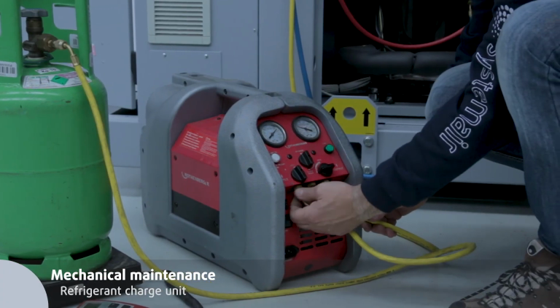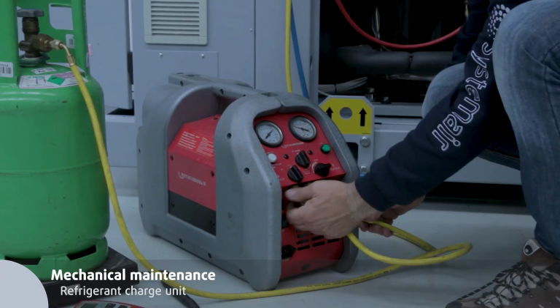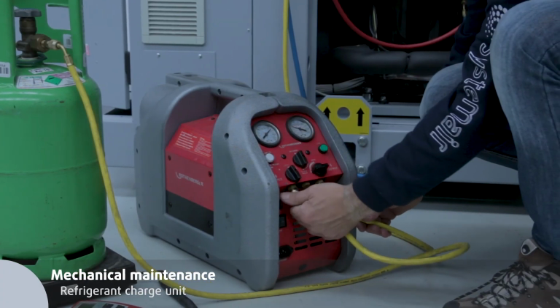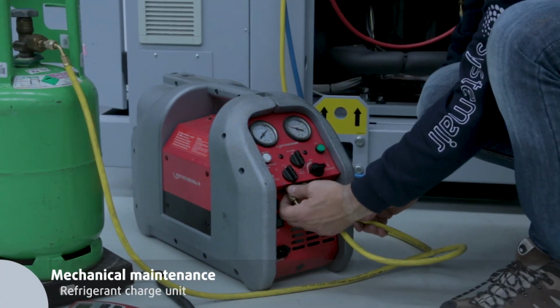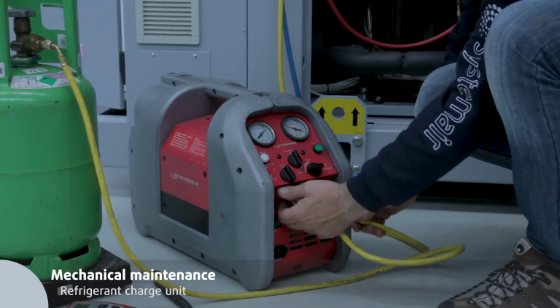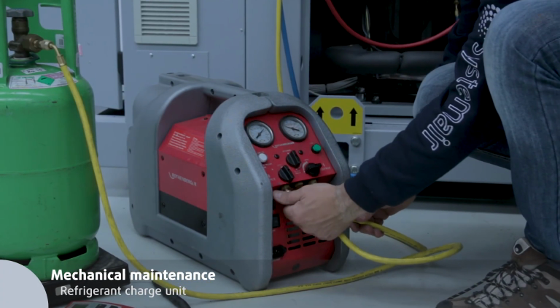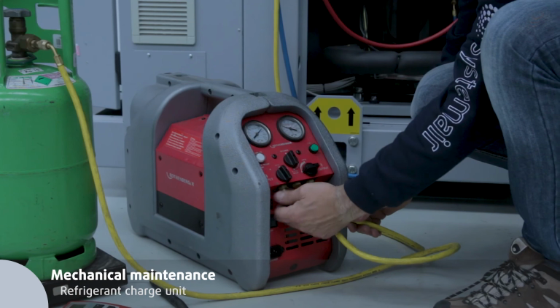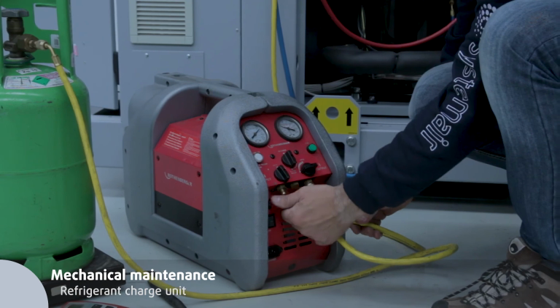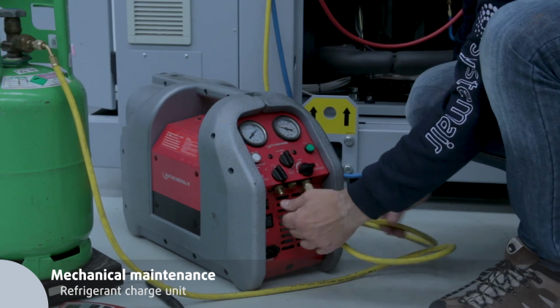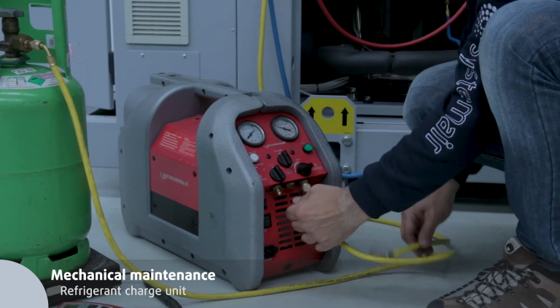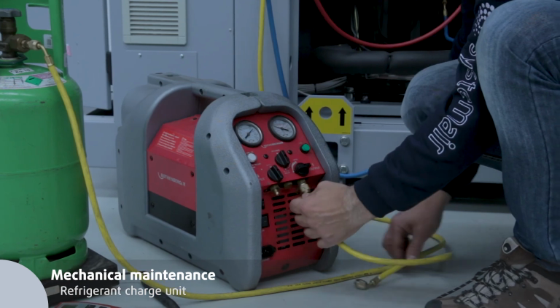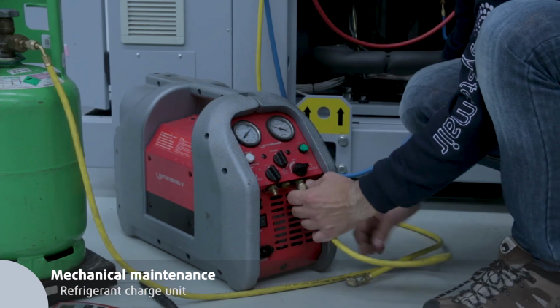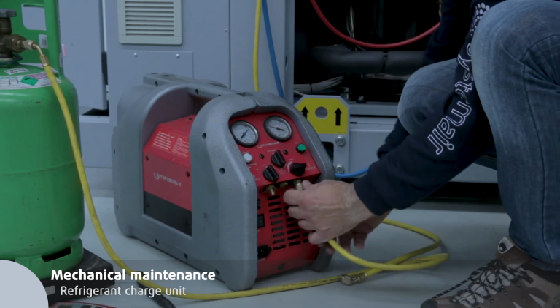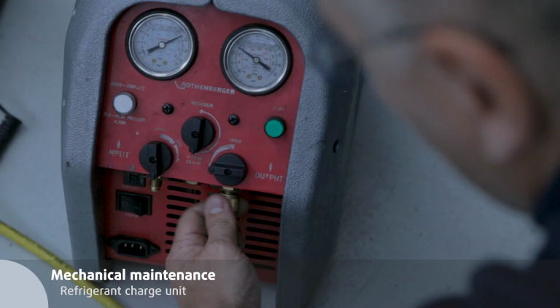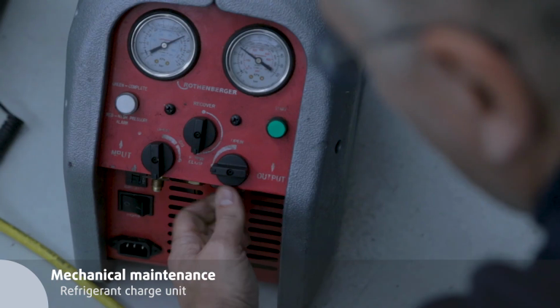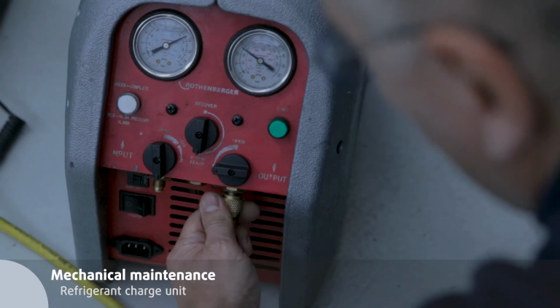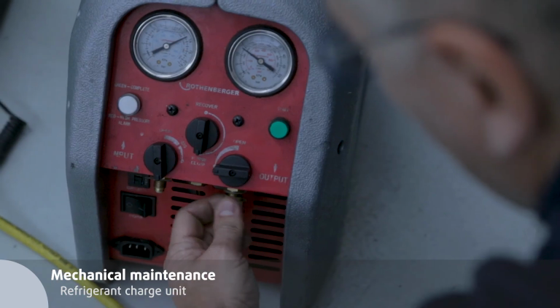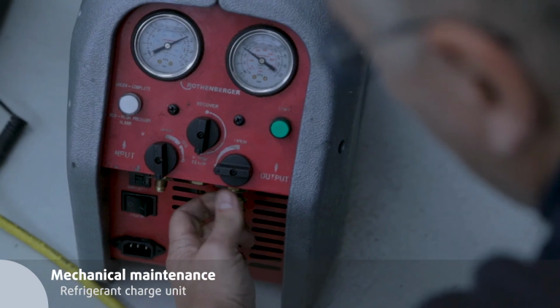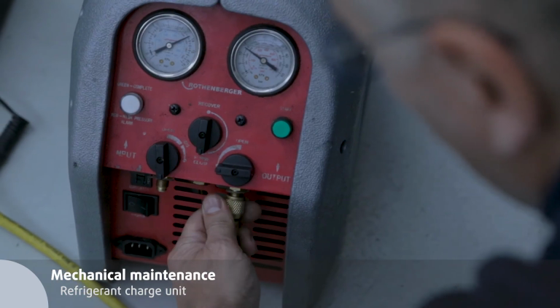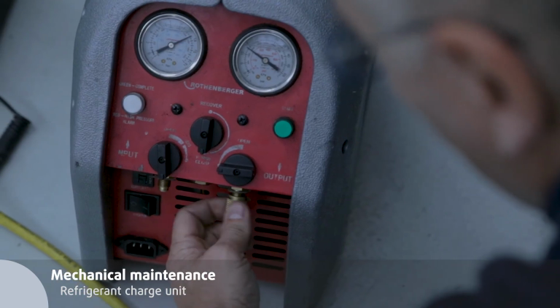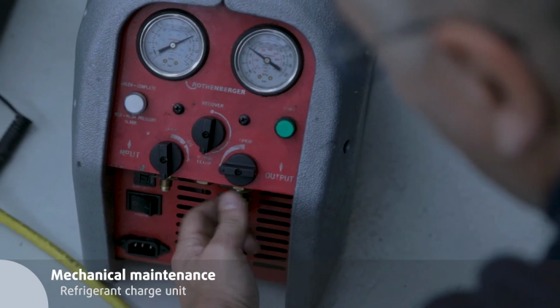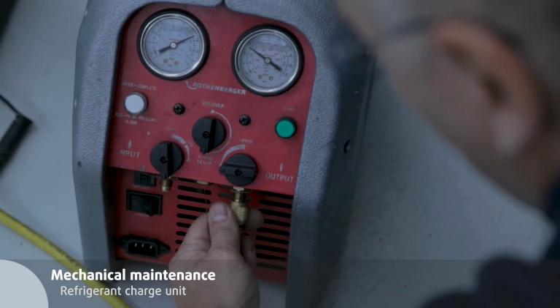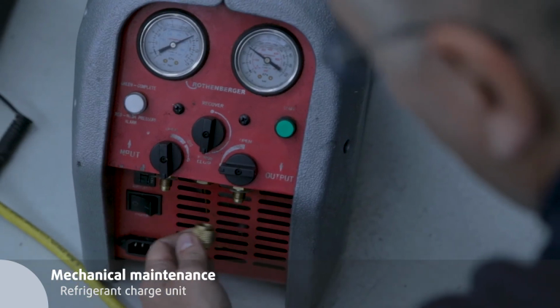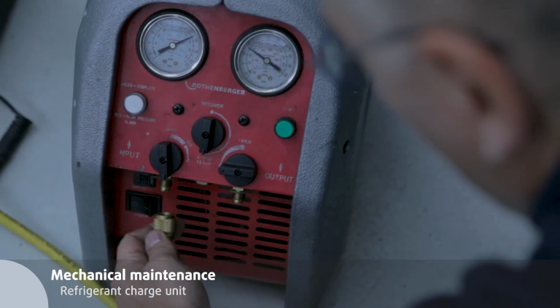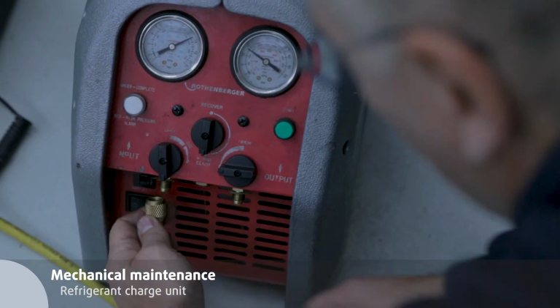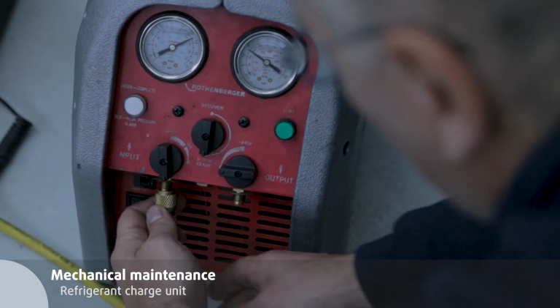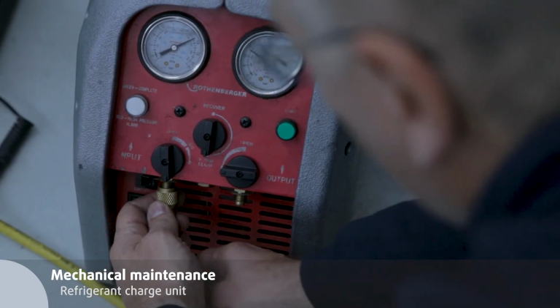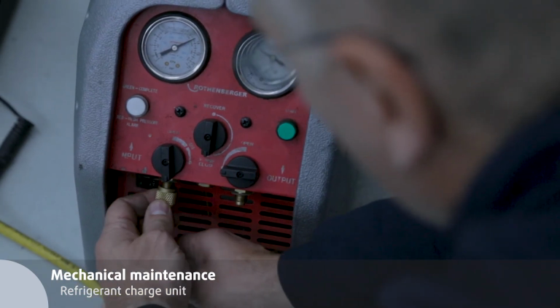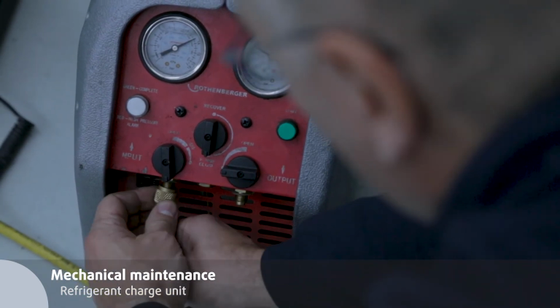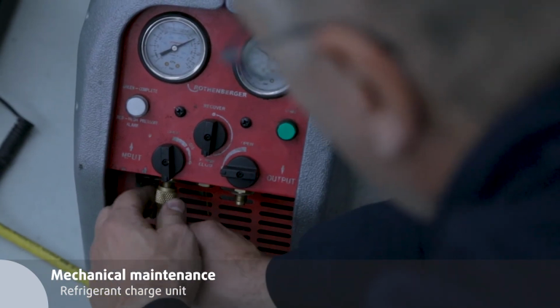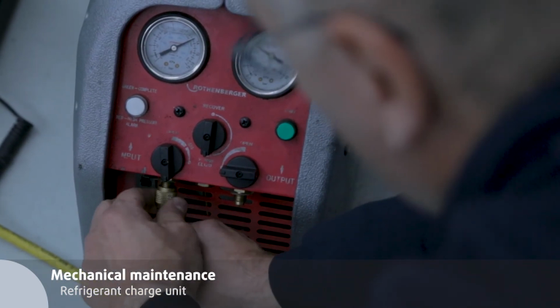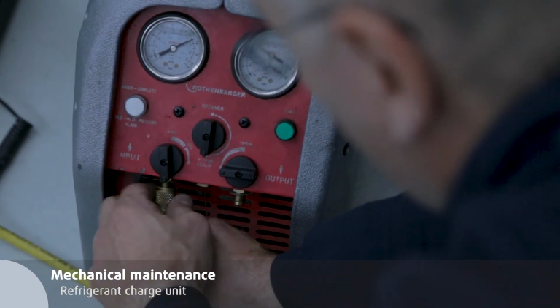Use the refrigerant recovery machine to transfer the refrigerant from the tank to the circuit.